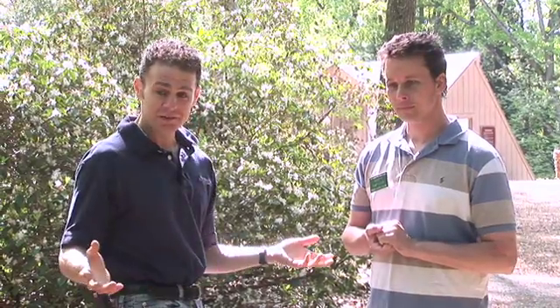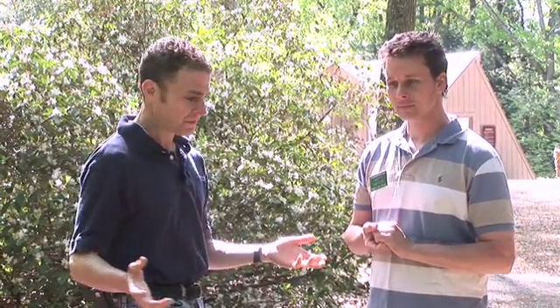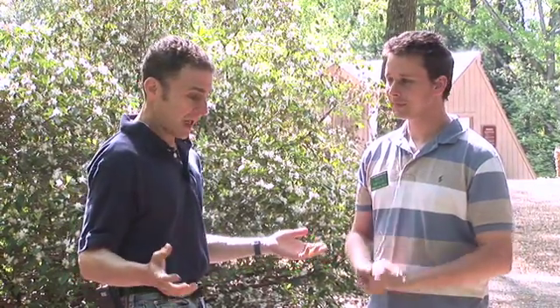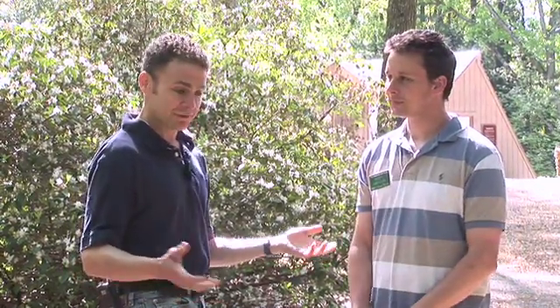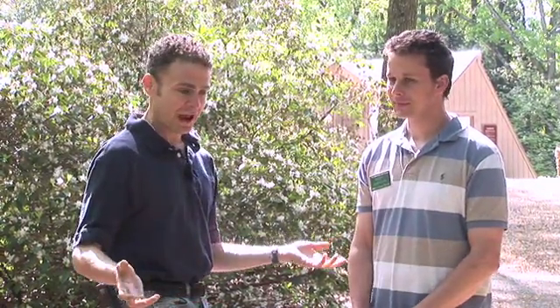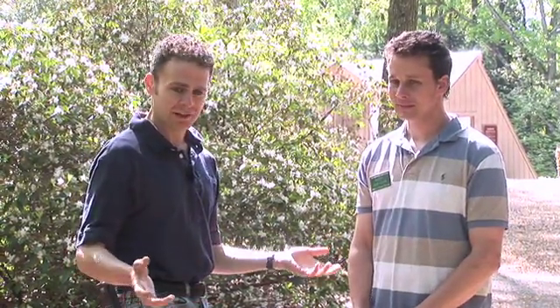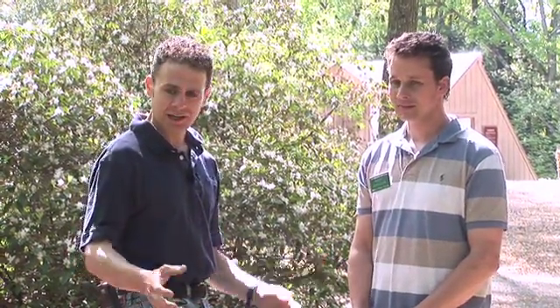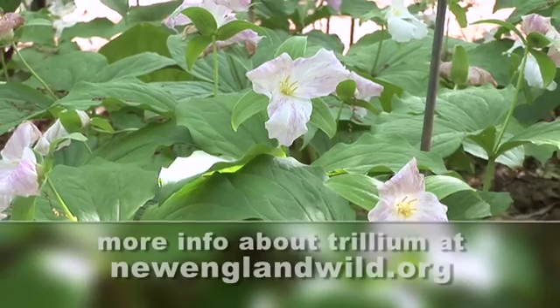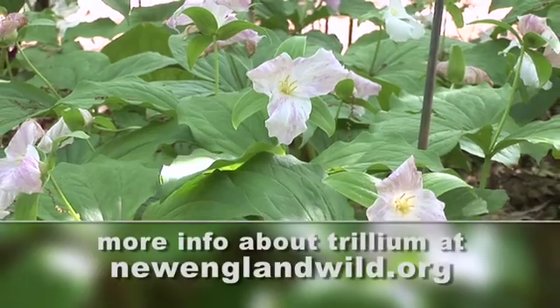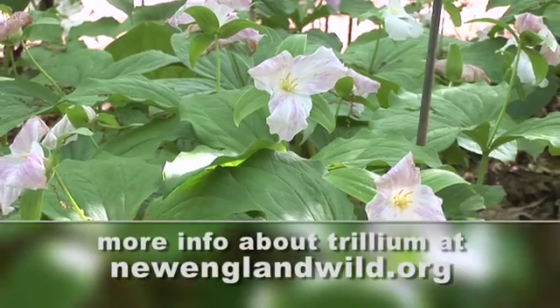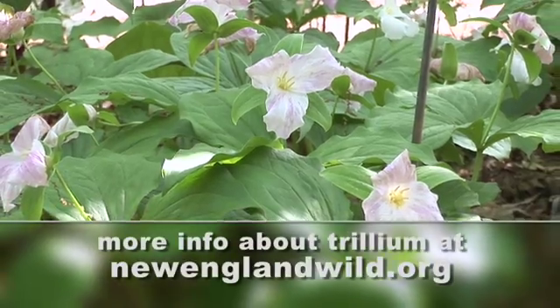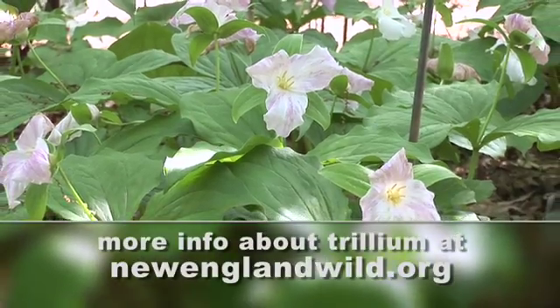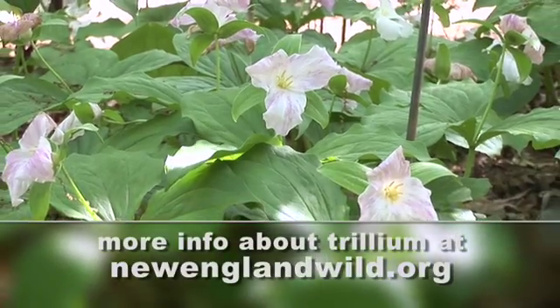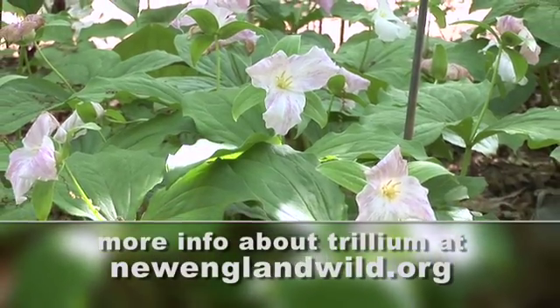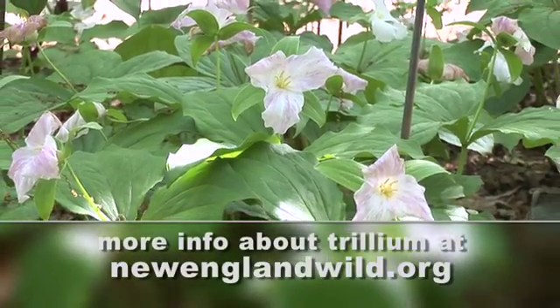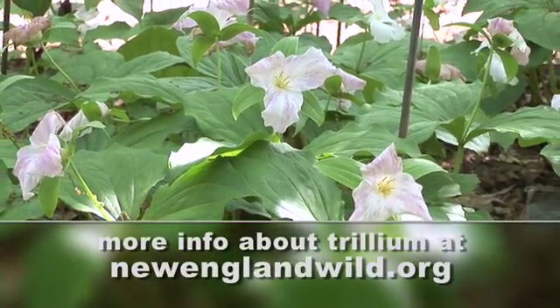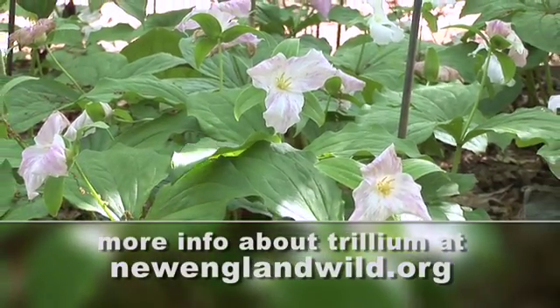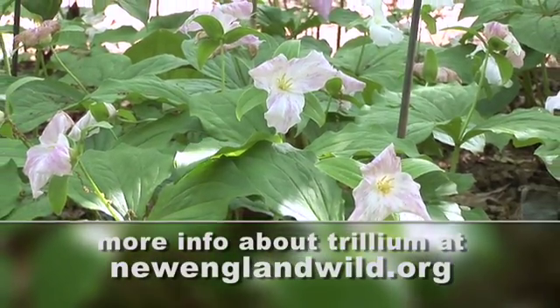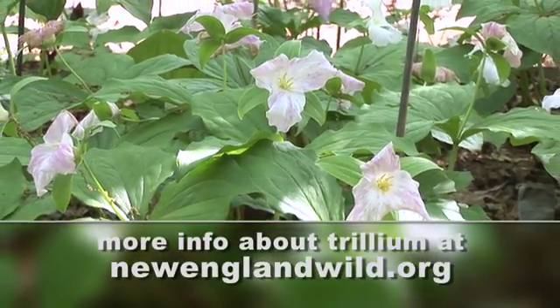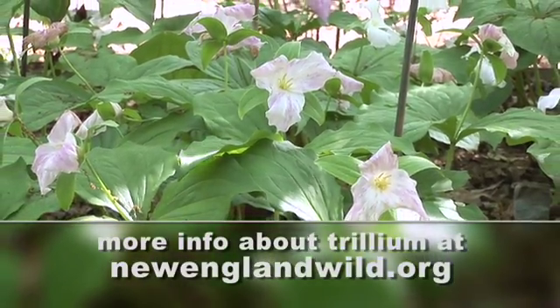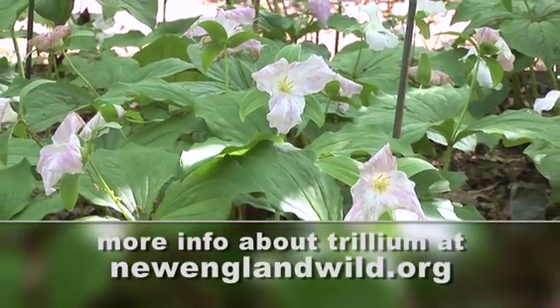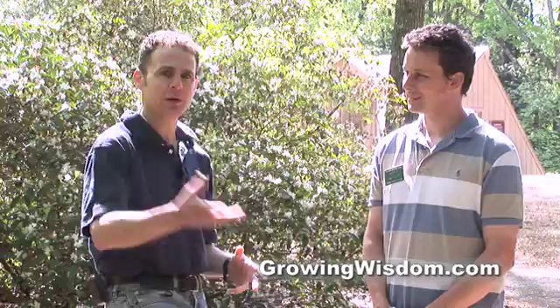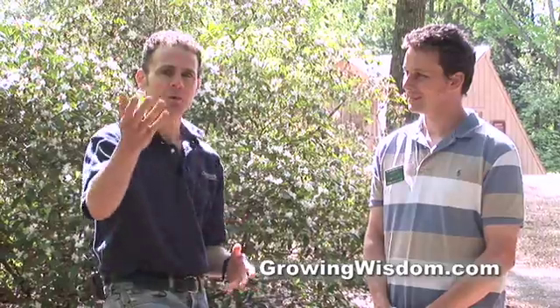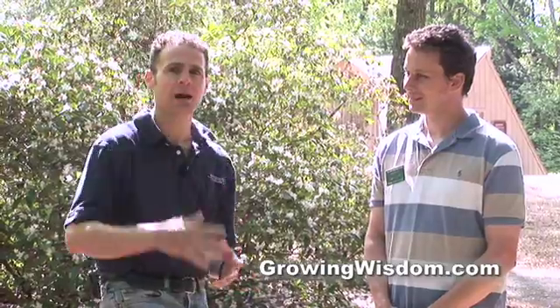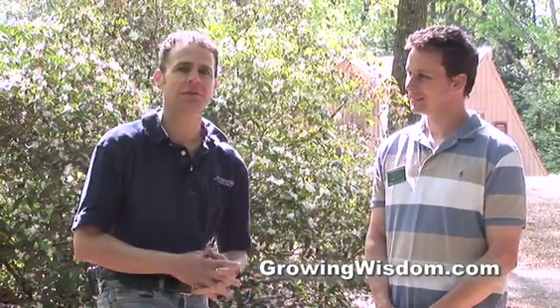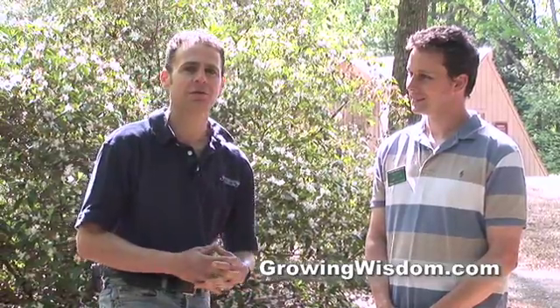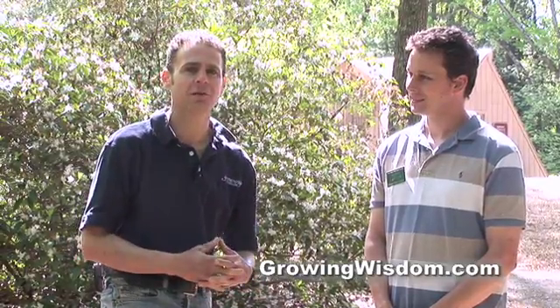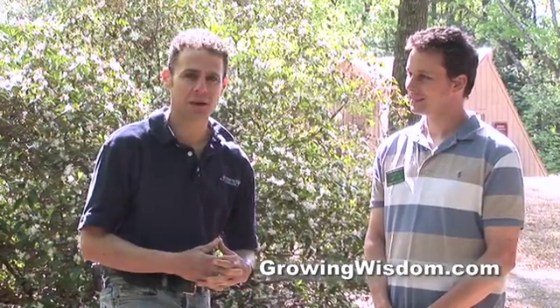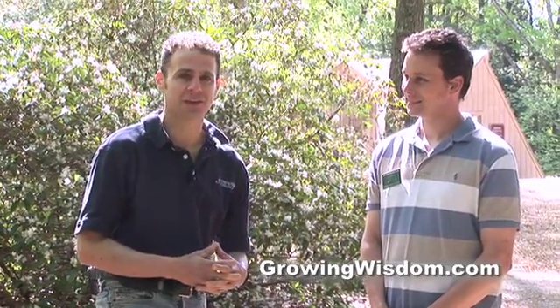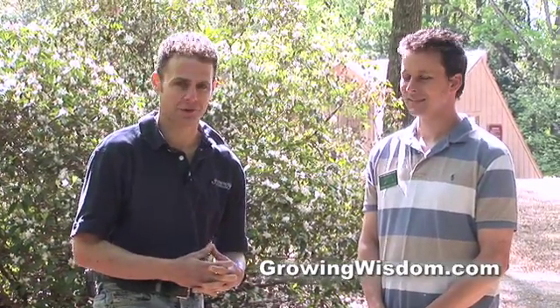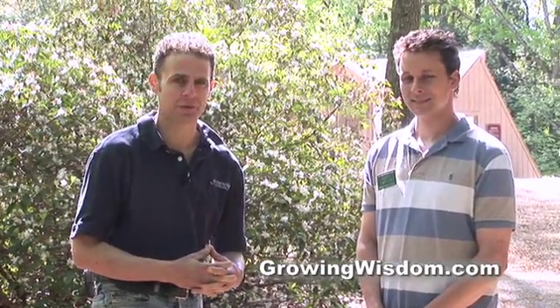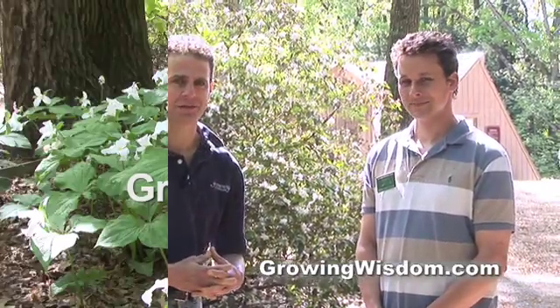This is absolutely fascinating. Thanks a lot. Have a great season here at New England Wildflower Society, and we hope you come back every week for all of our tips at Growing Wisdom.